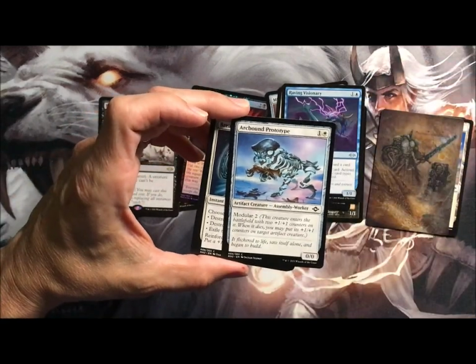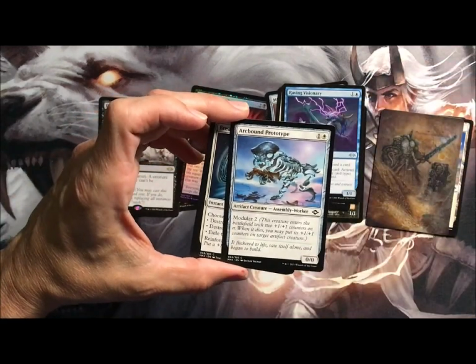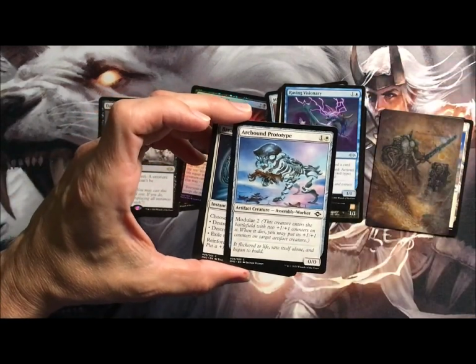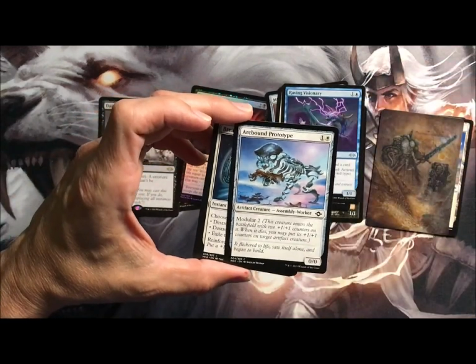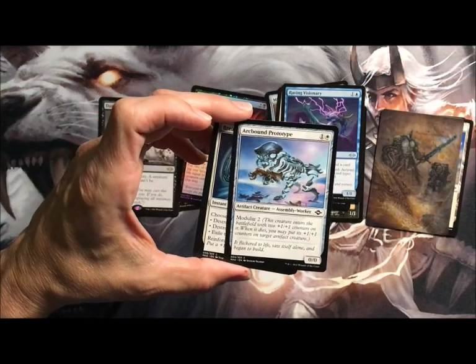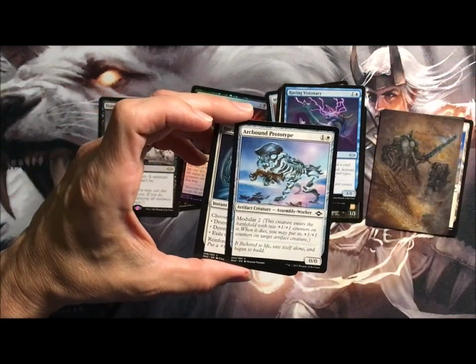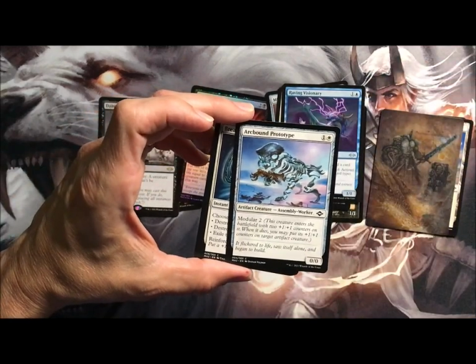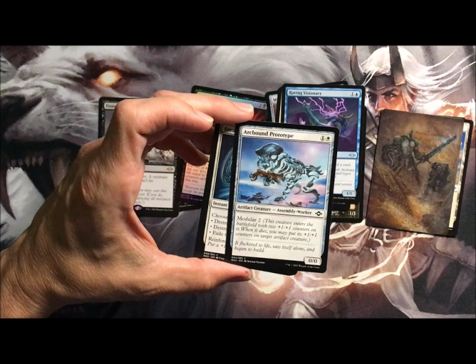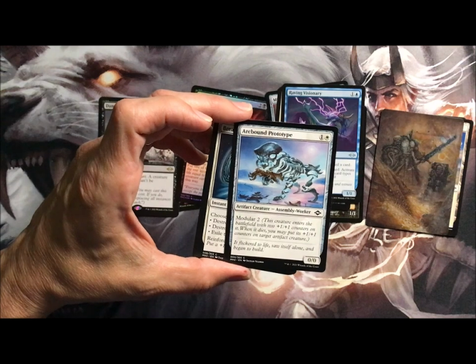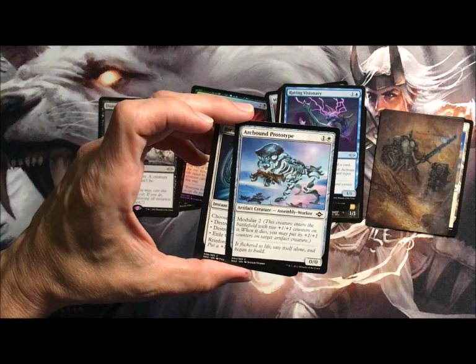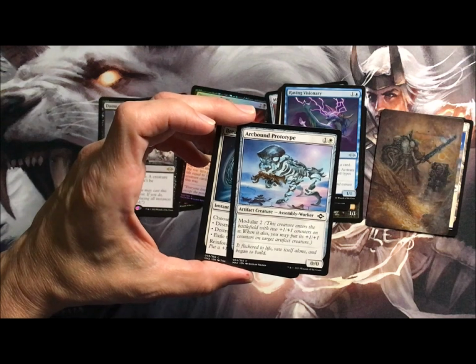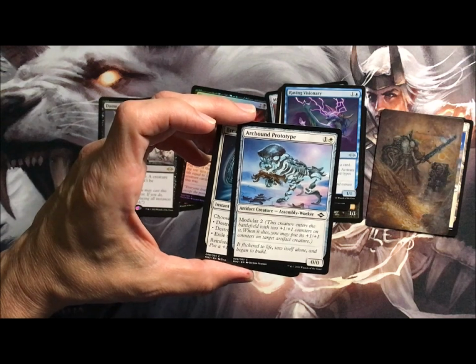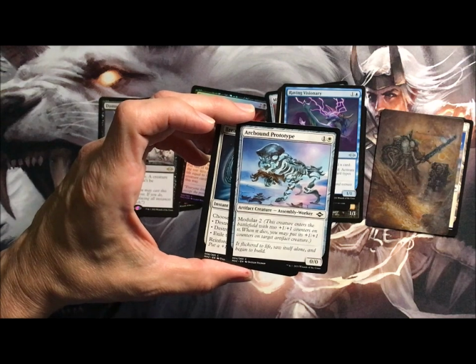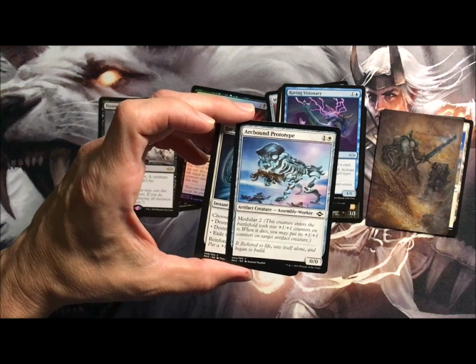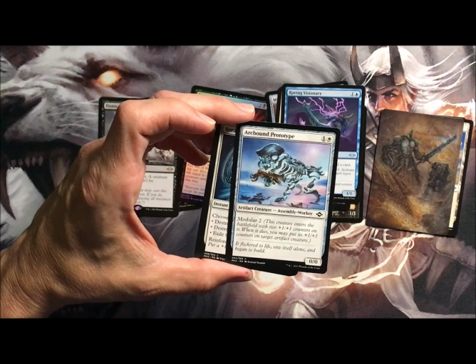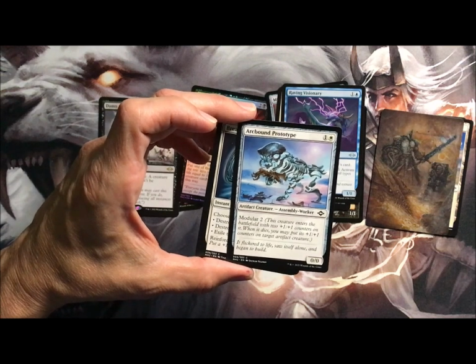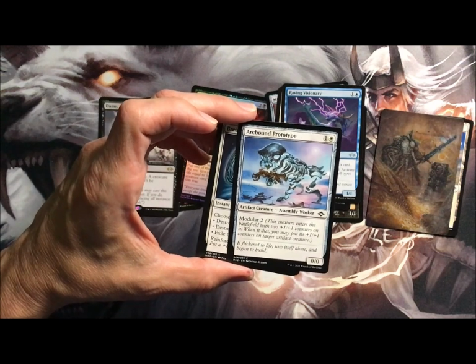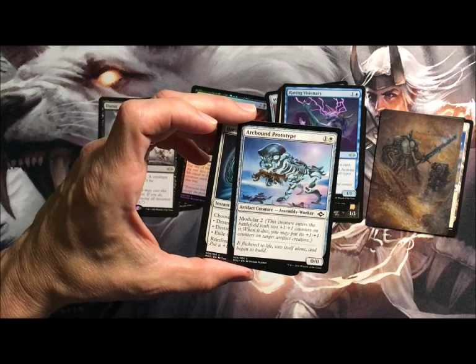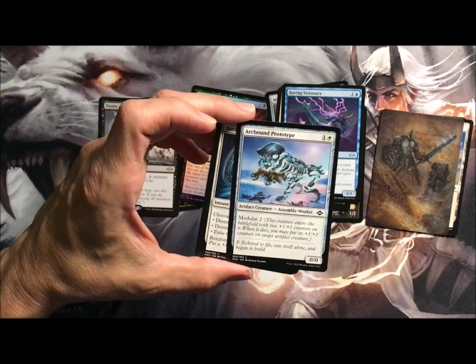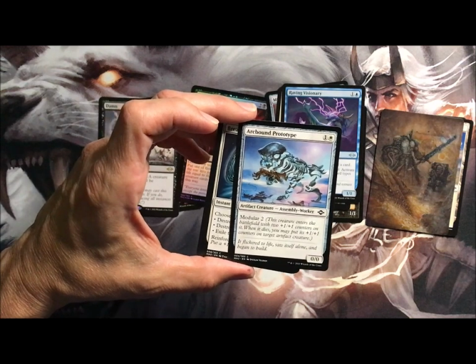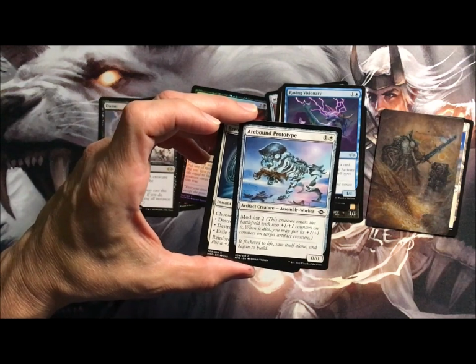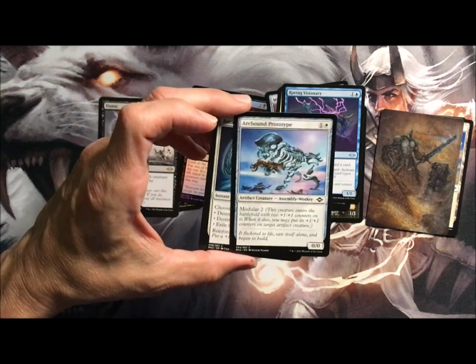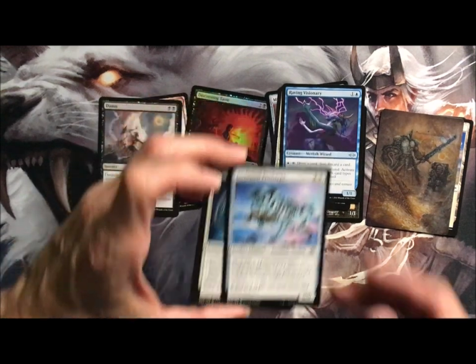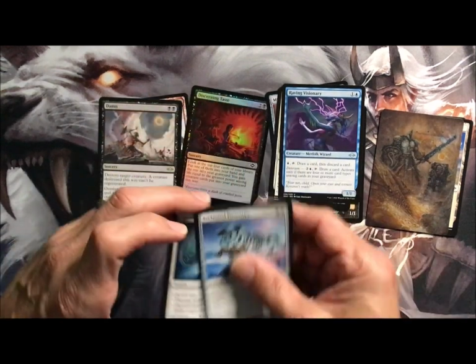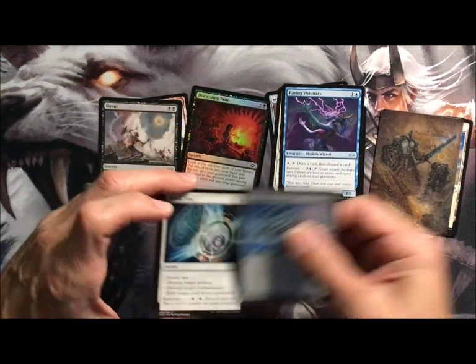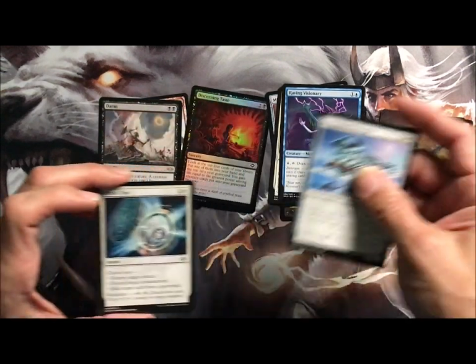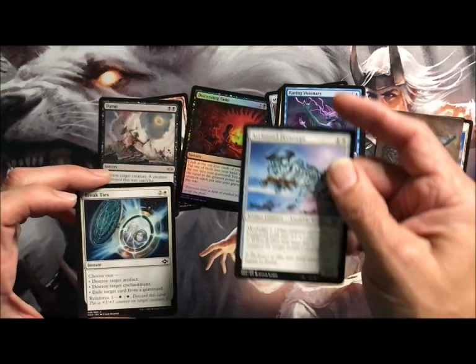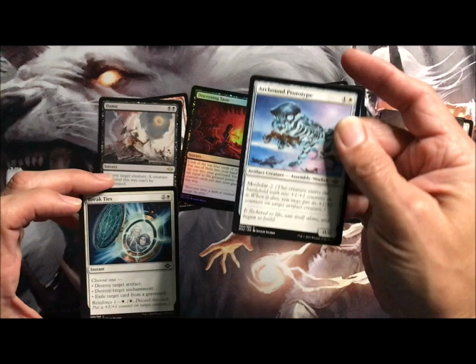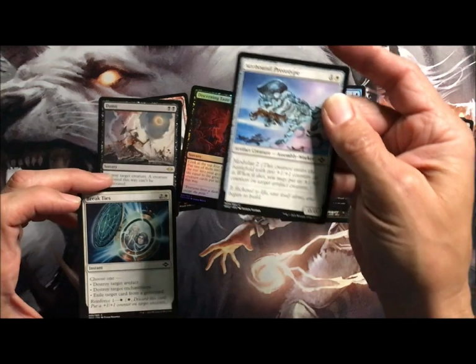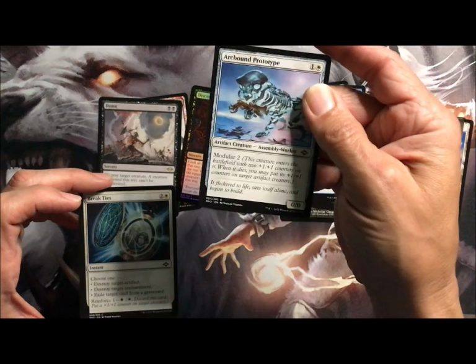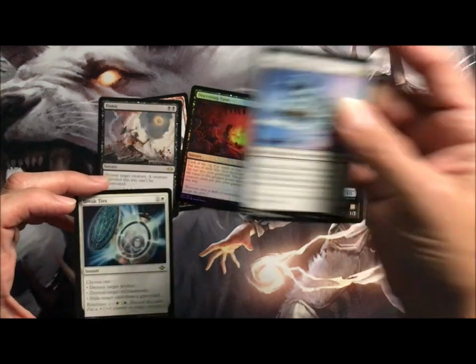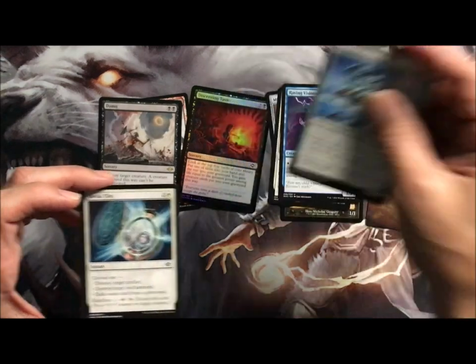Arcbound Prototype is a modular creature. It comes onto the battlefield with two +1/+1 counters, and when it dies you can put those counters on a target artifact creature.